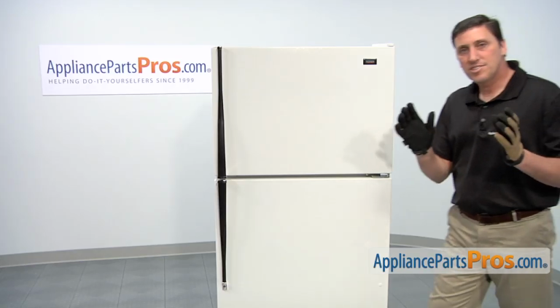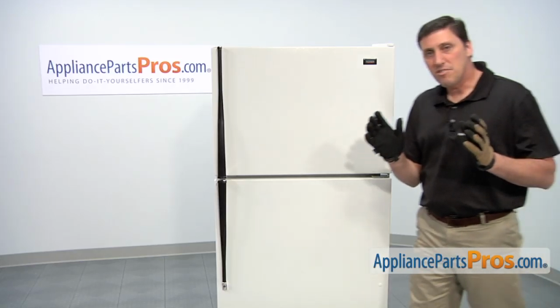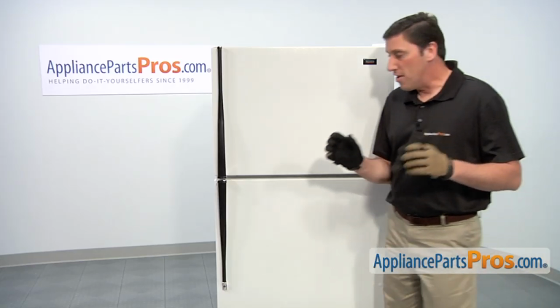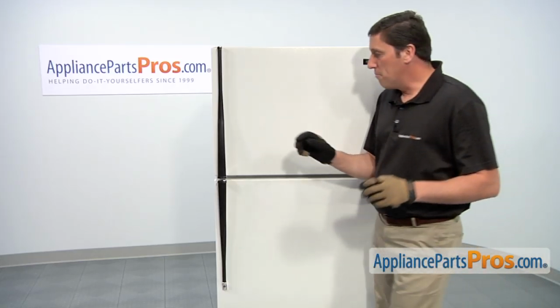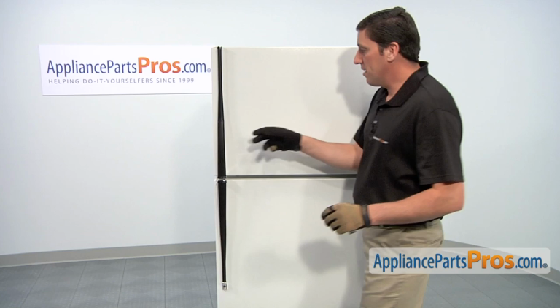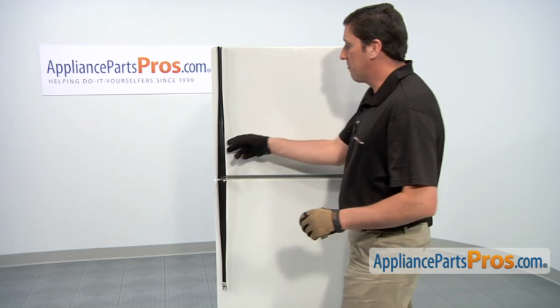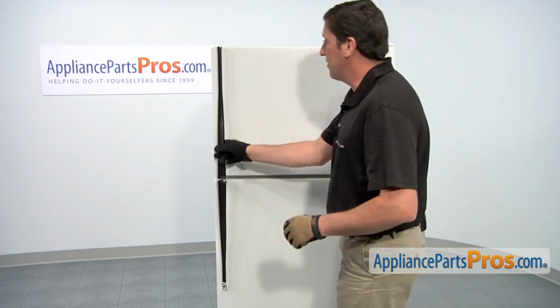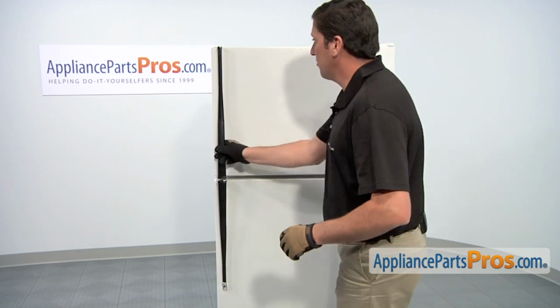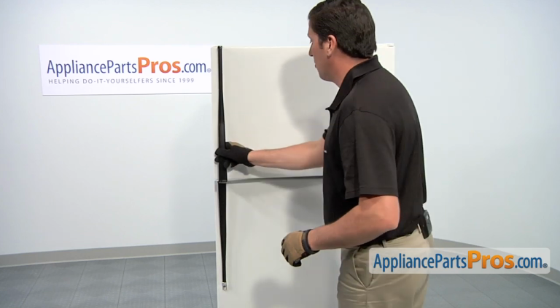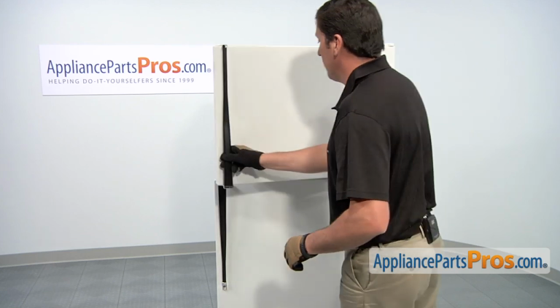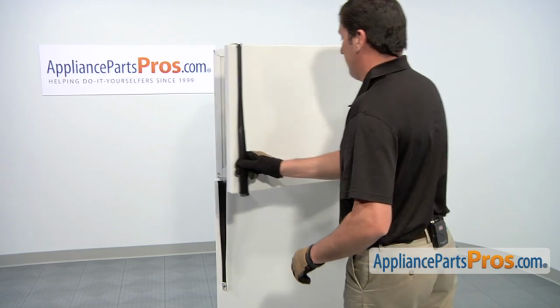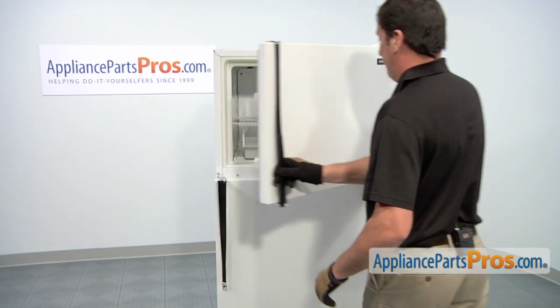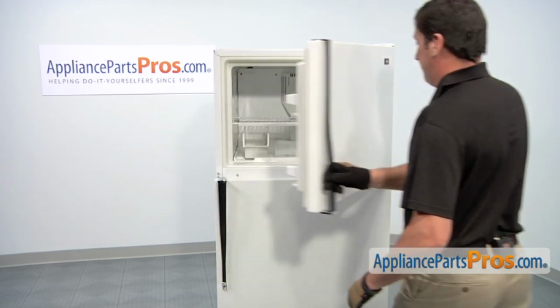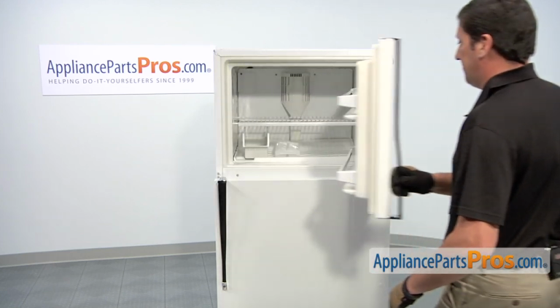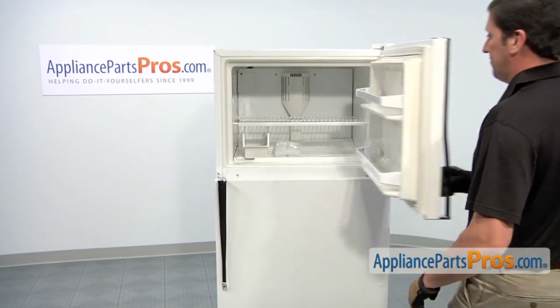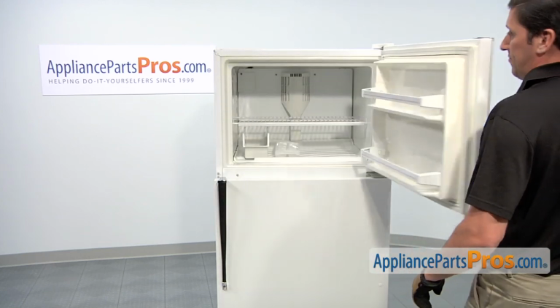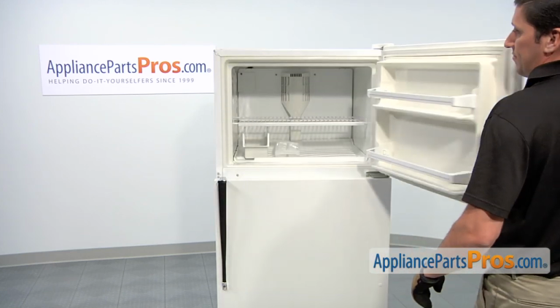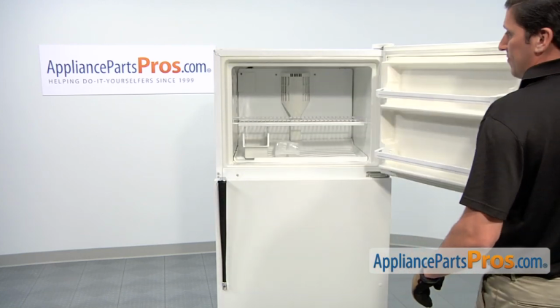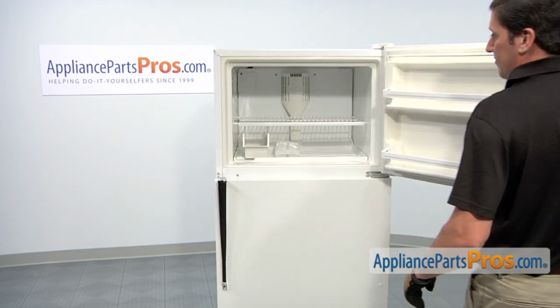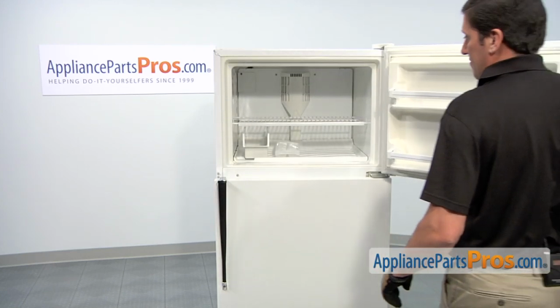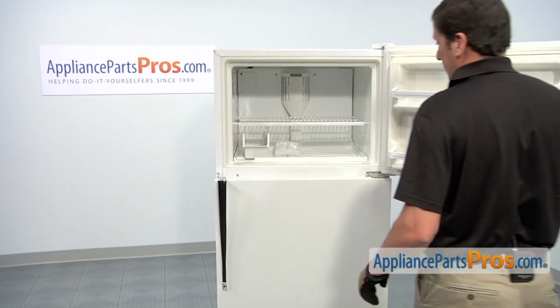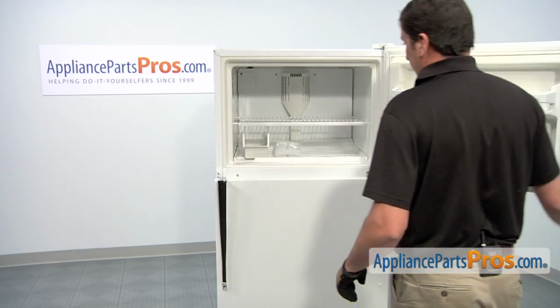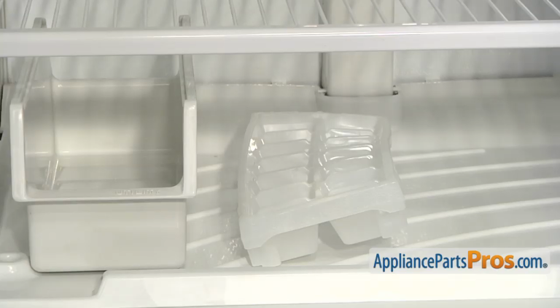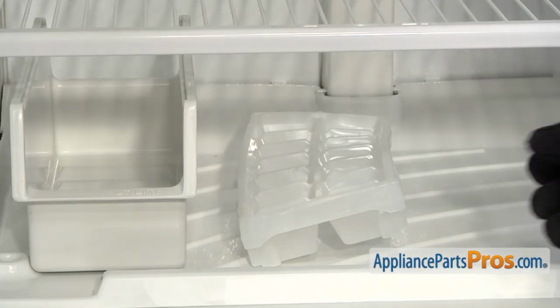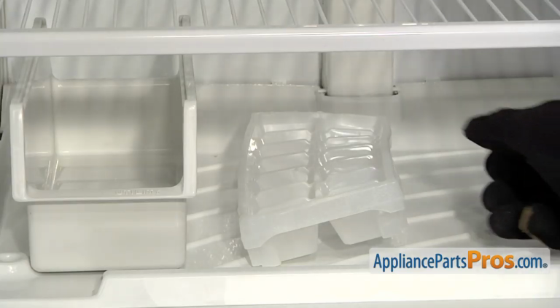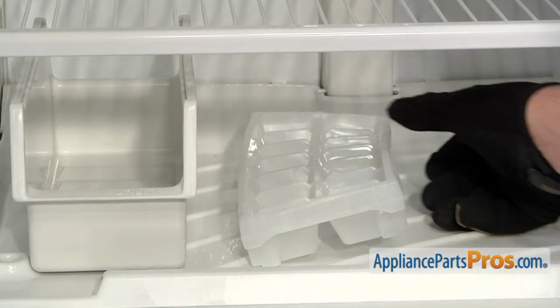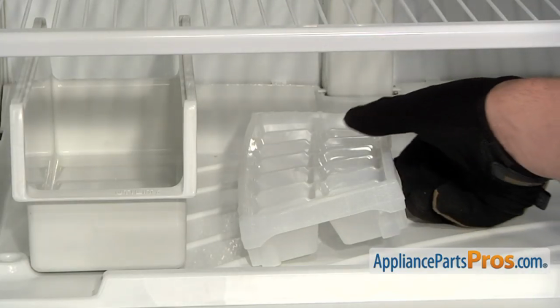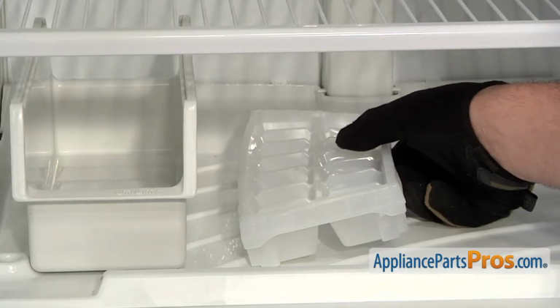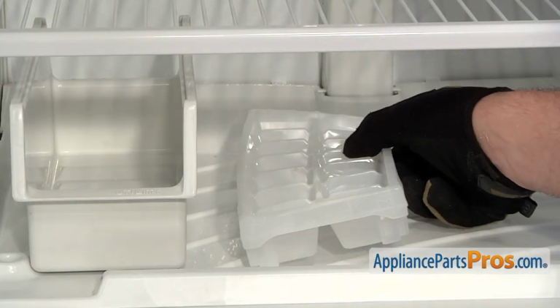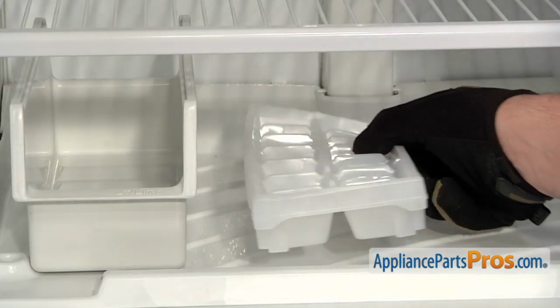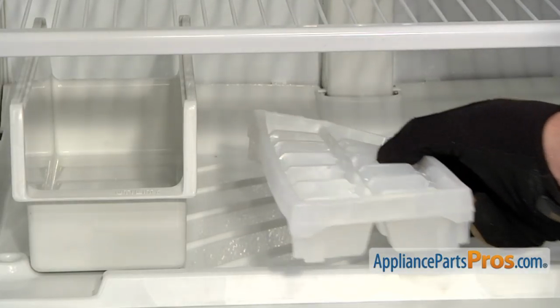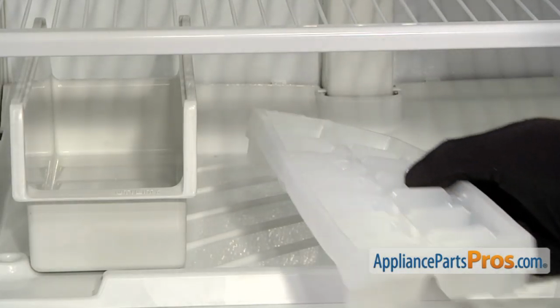Start by opening the freezer door. Remove the old ice cube tray.